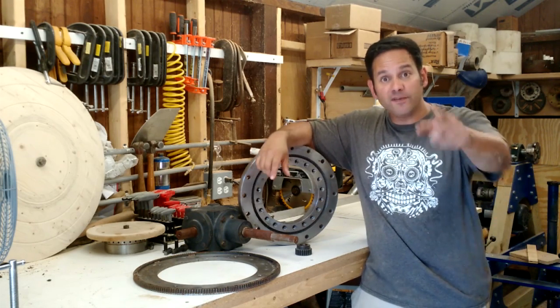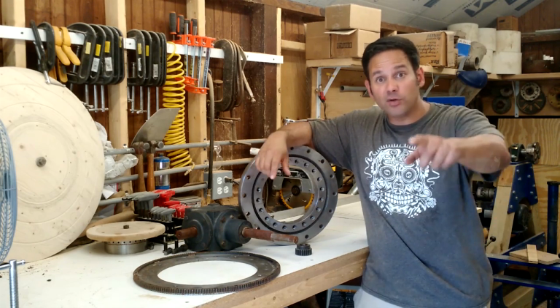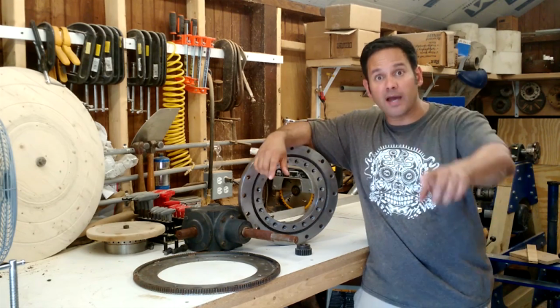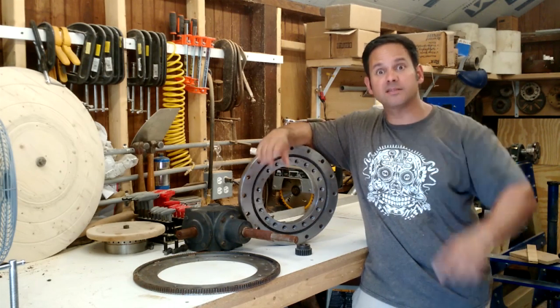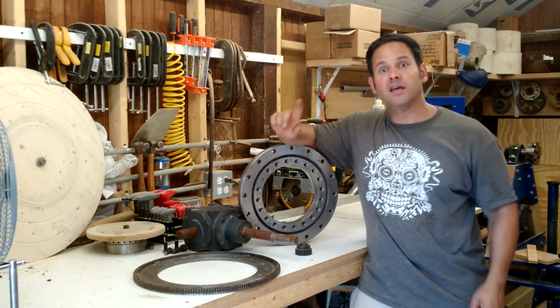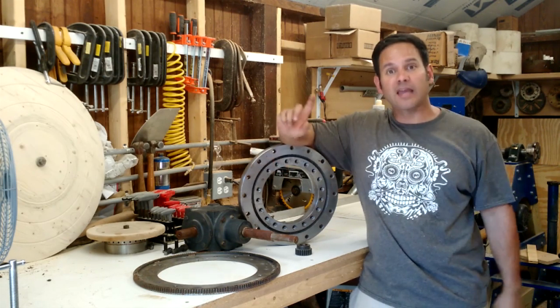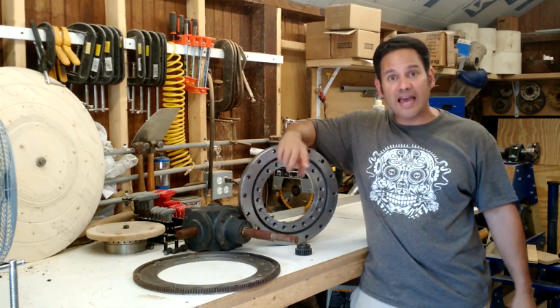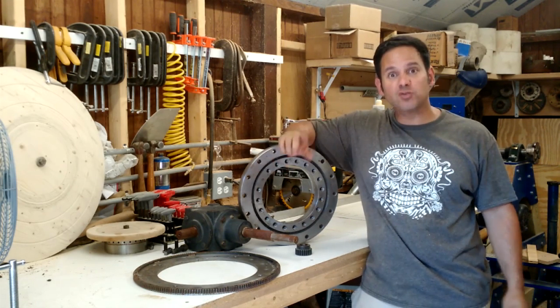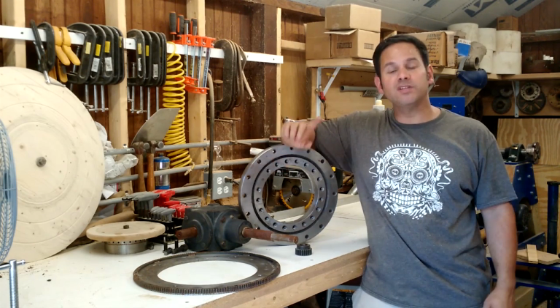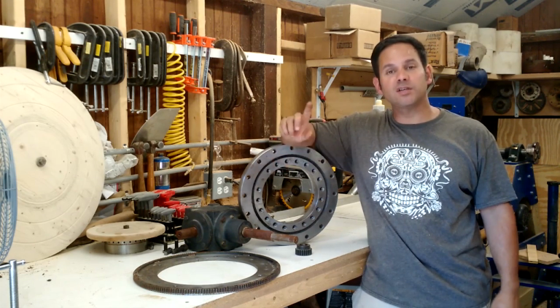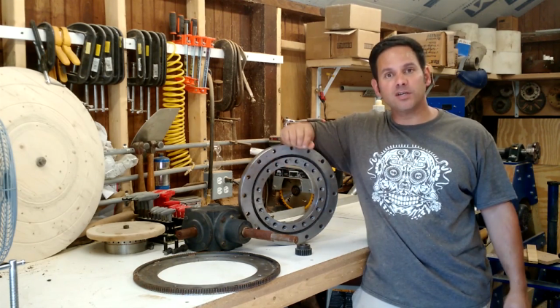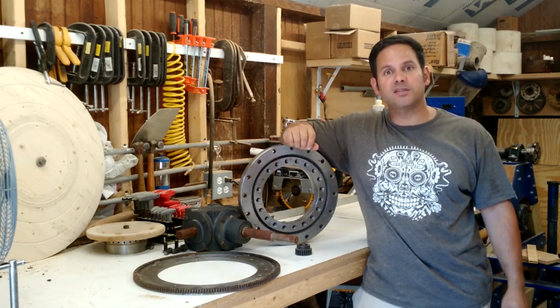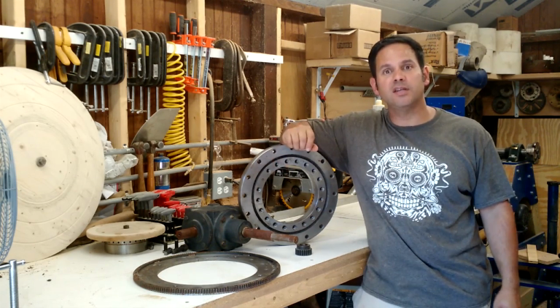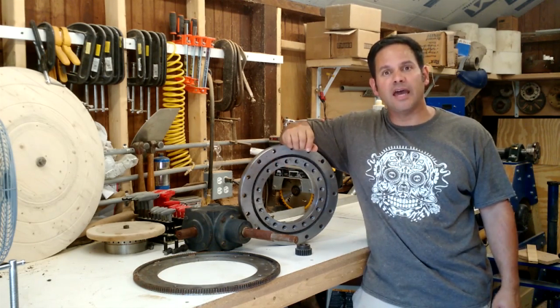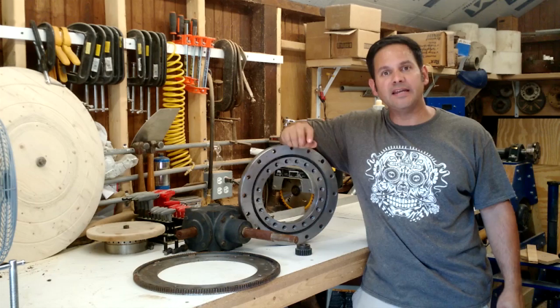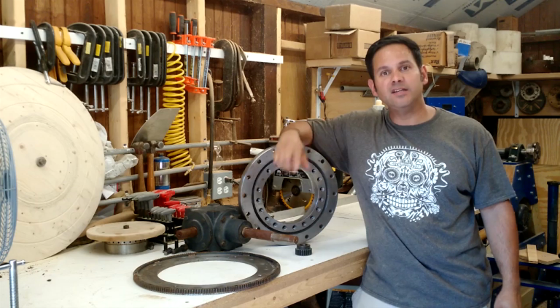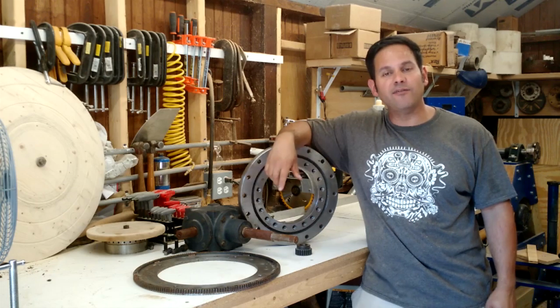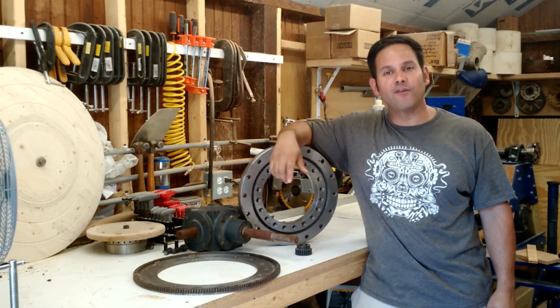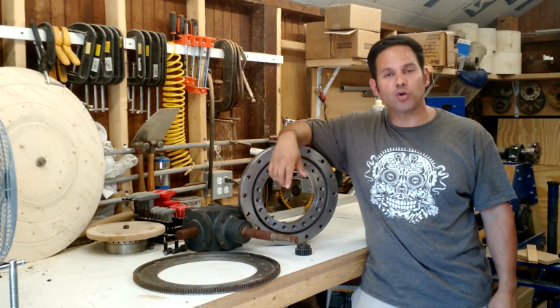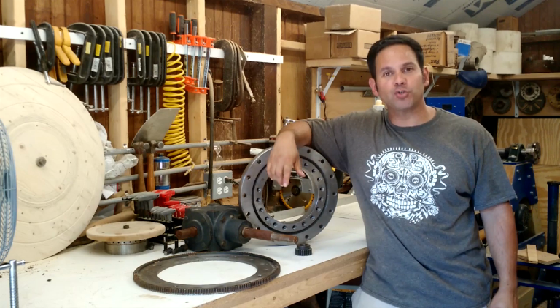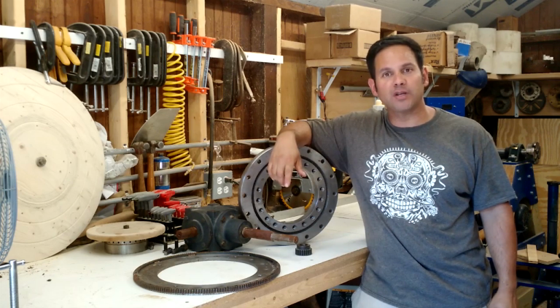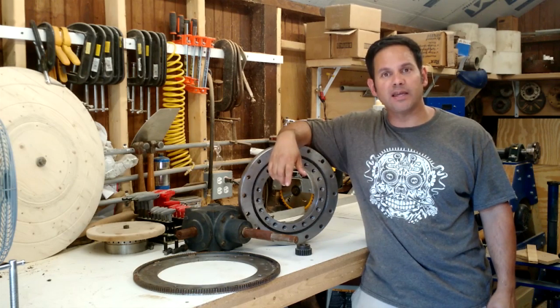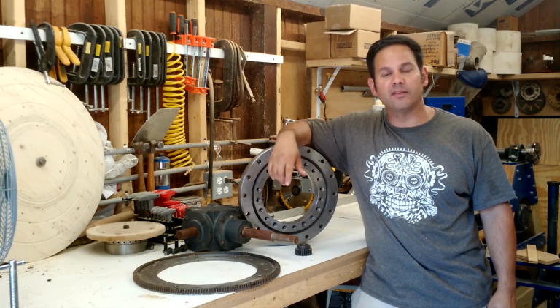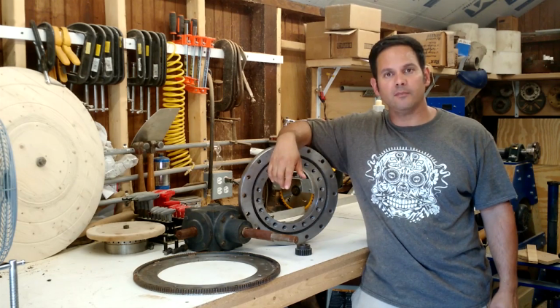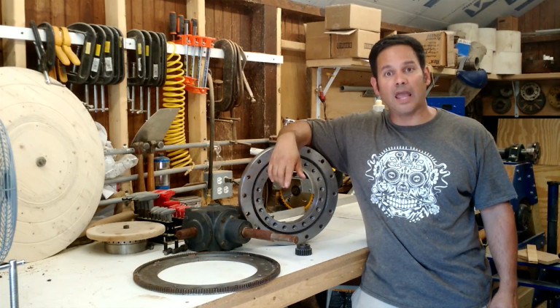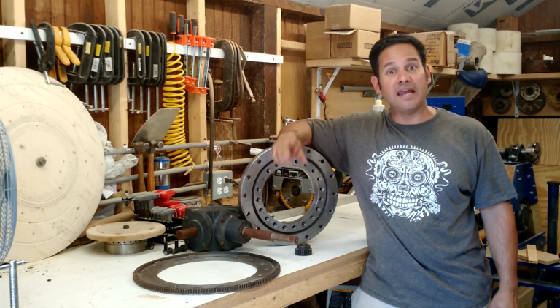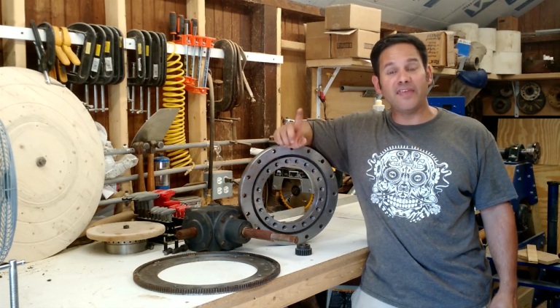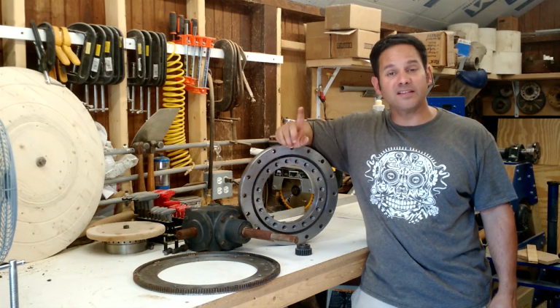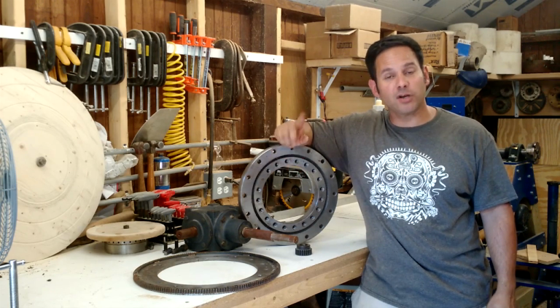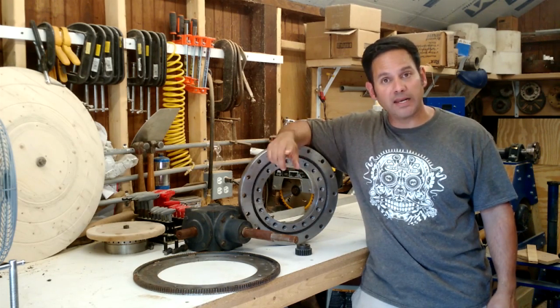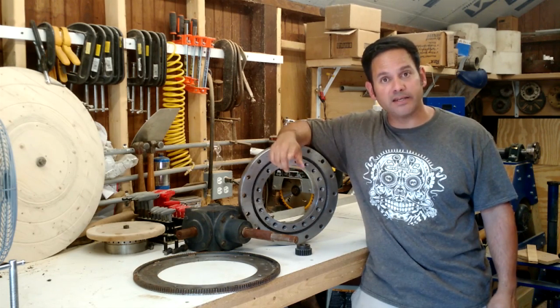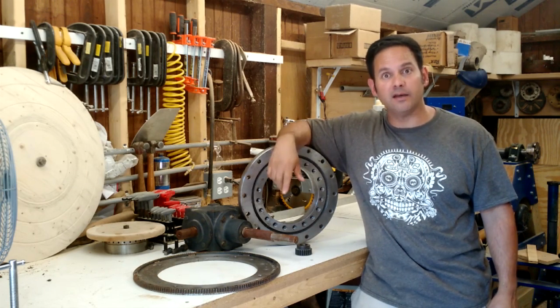One of you guys casually suggested an idea of a vertical turning lathe, and I think it's a great idea.